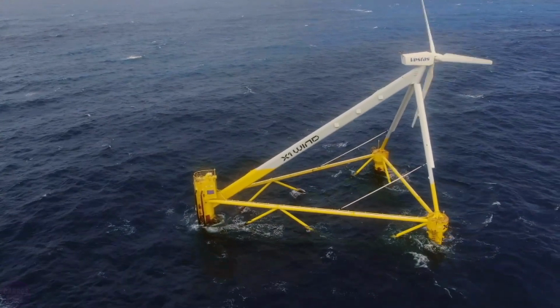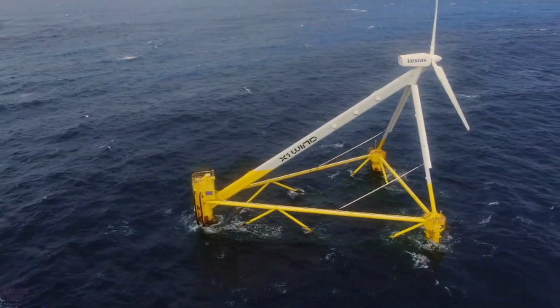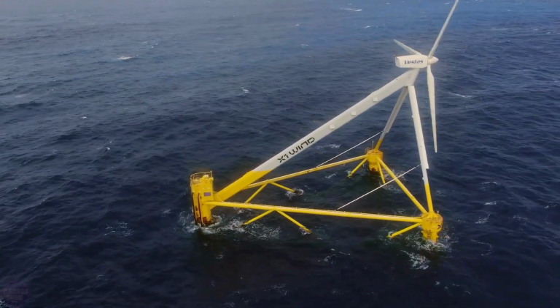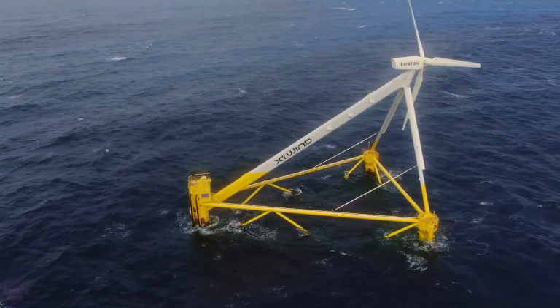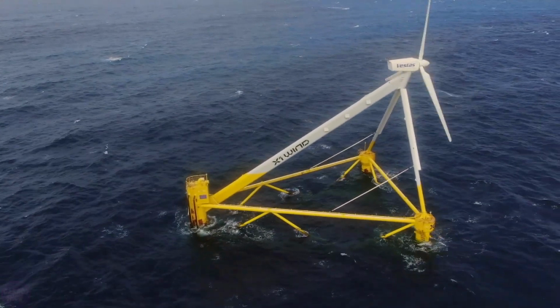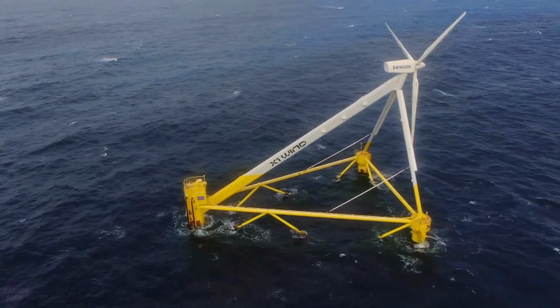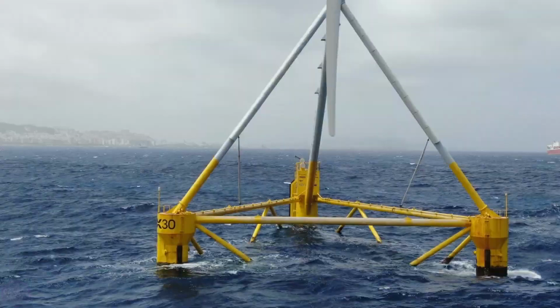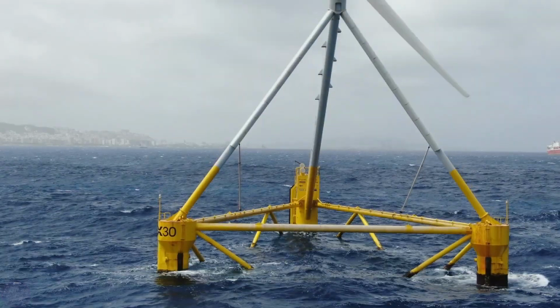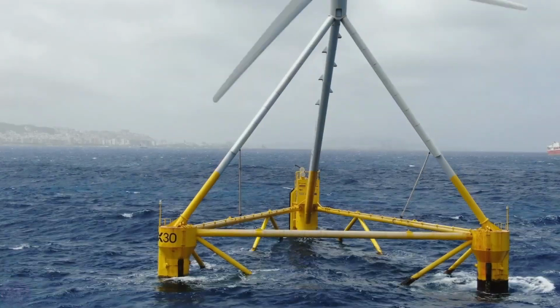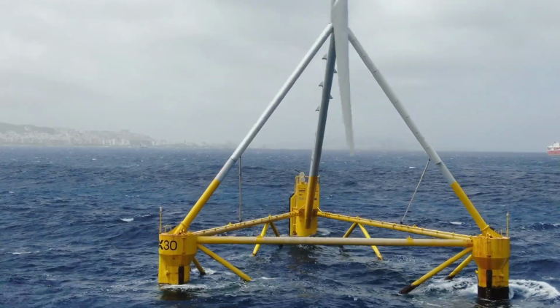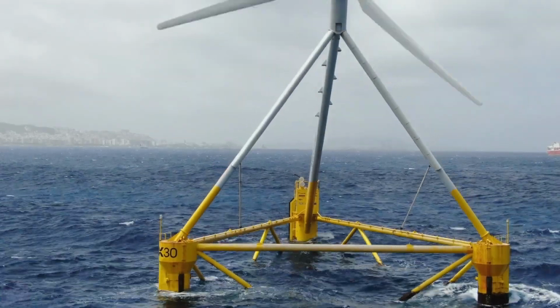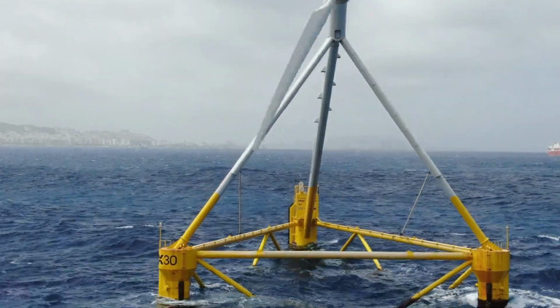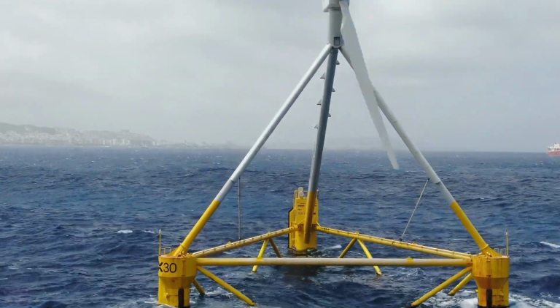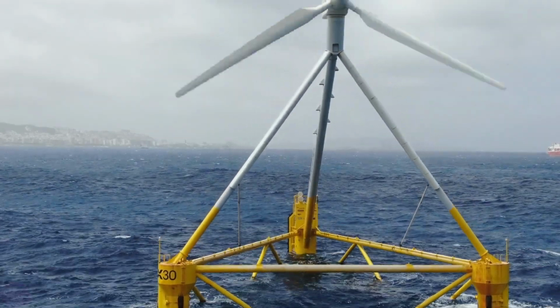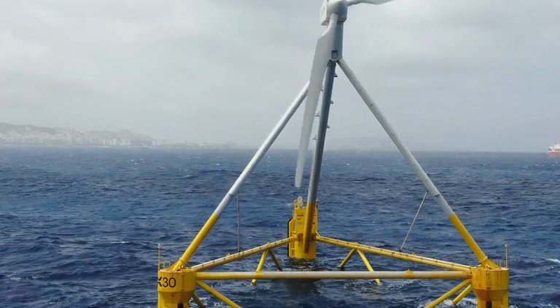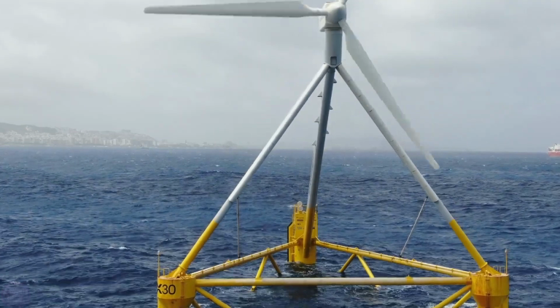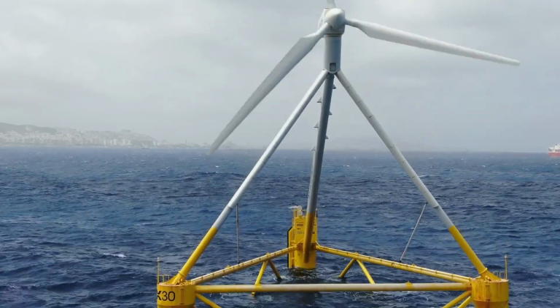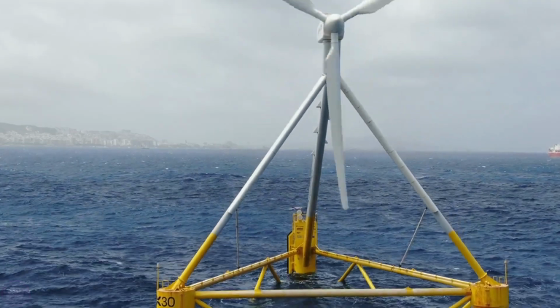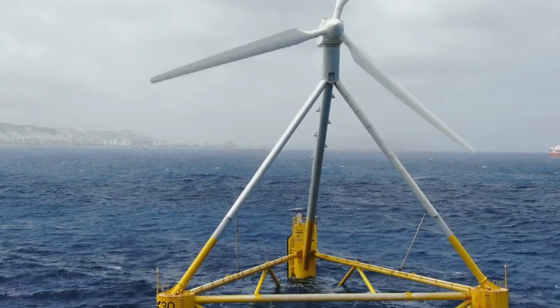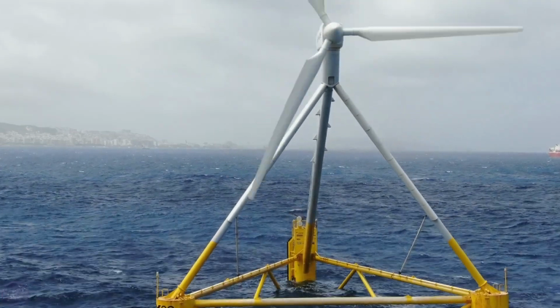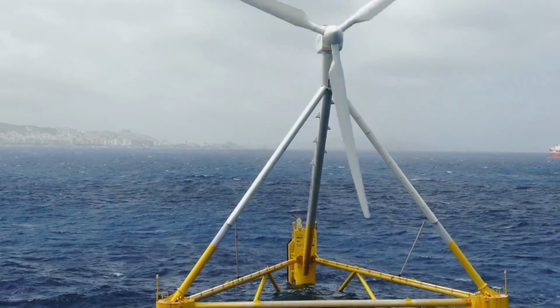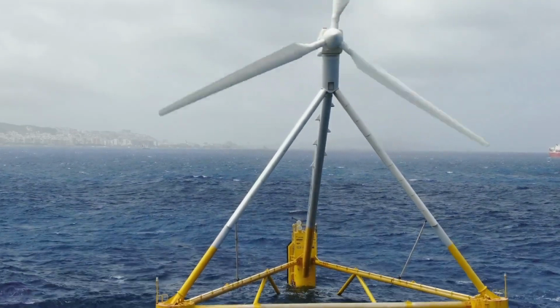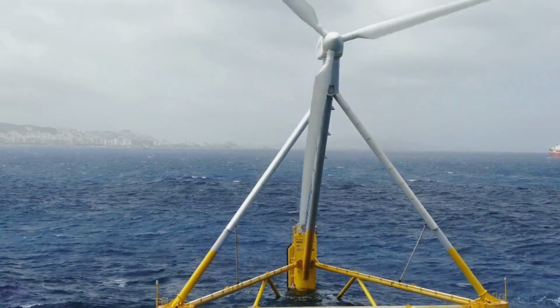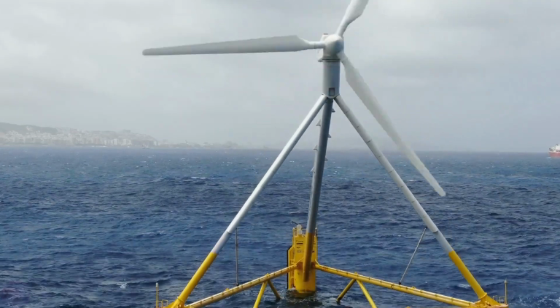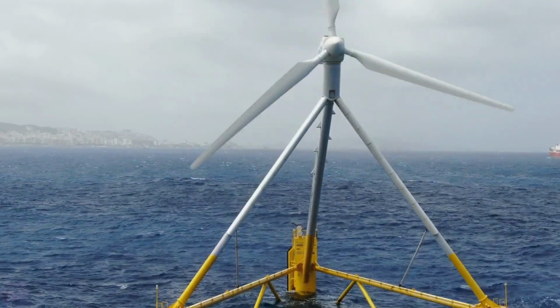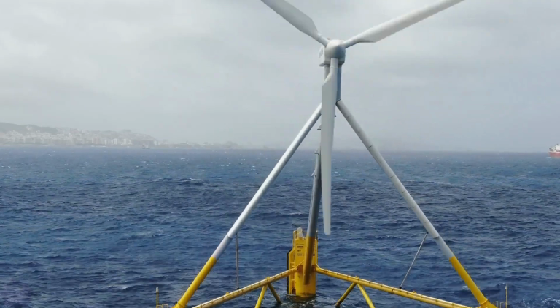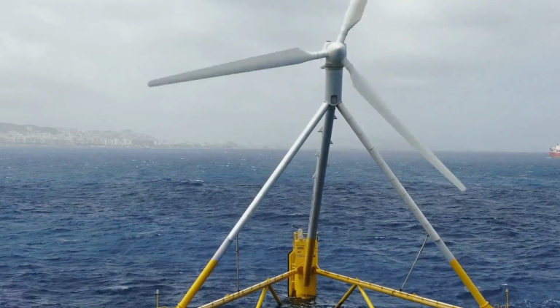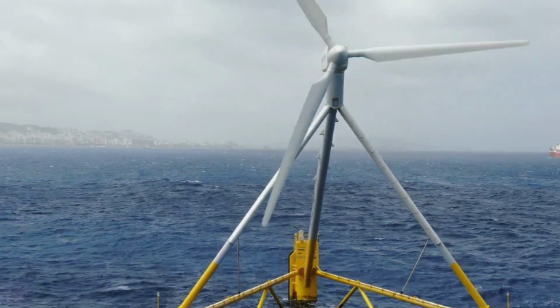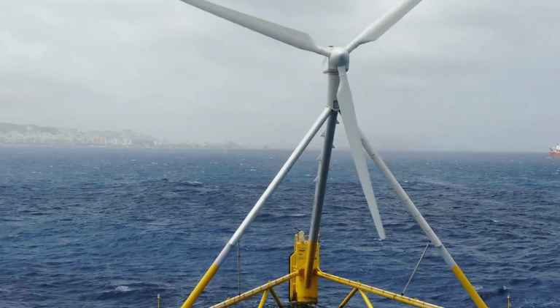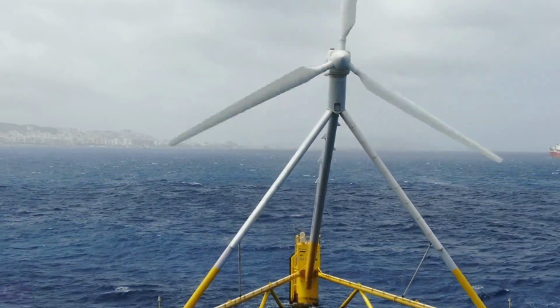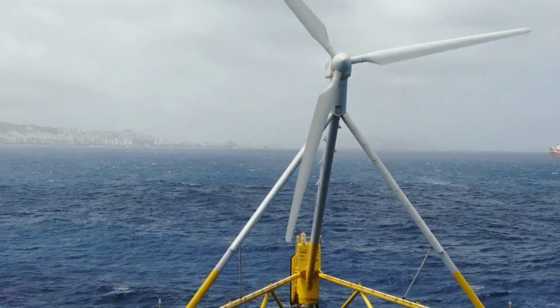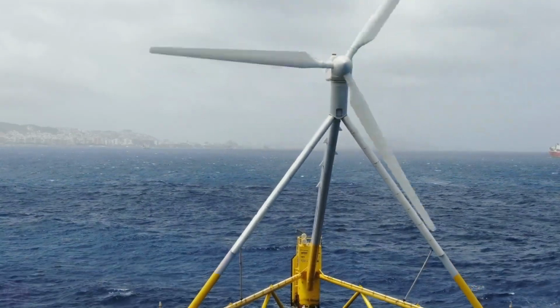Thanks to the vertical mooring system, the structure can be installed at various depths ranging from 60 to 500 meters.